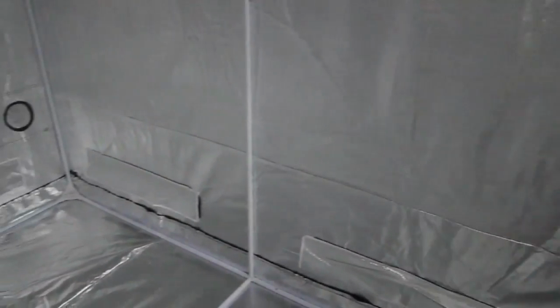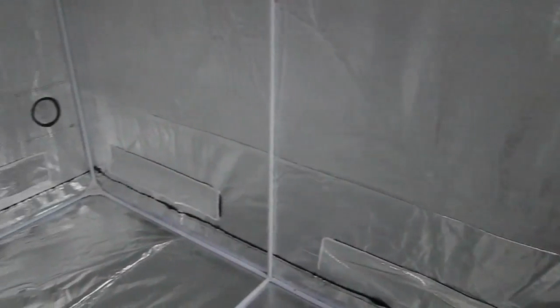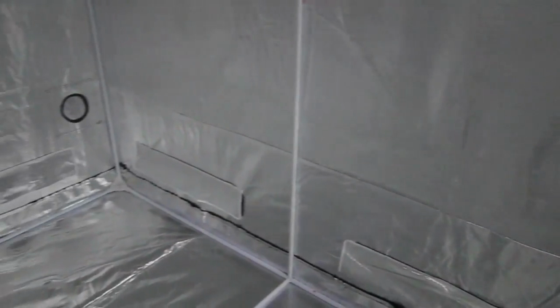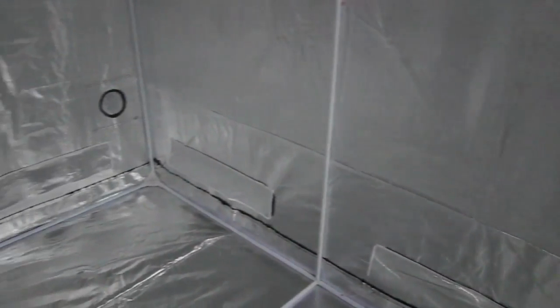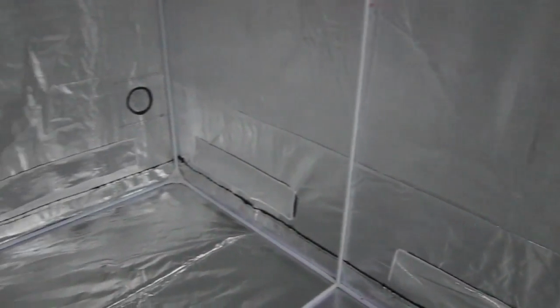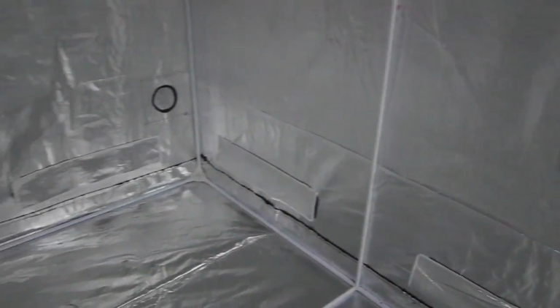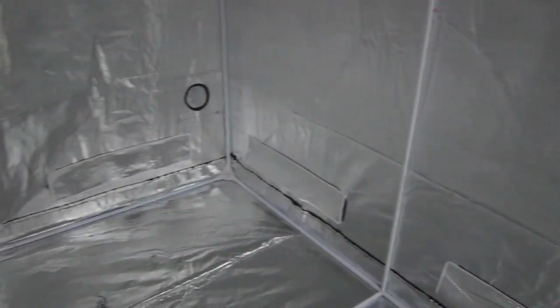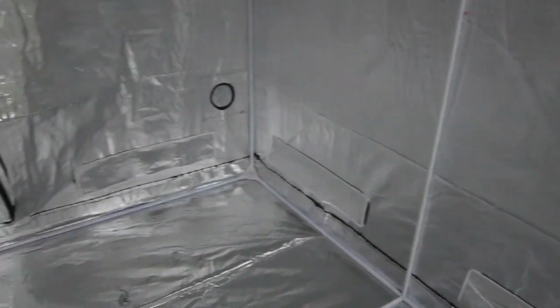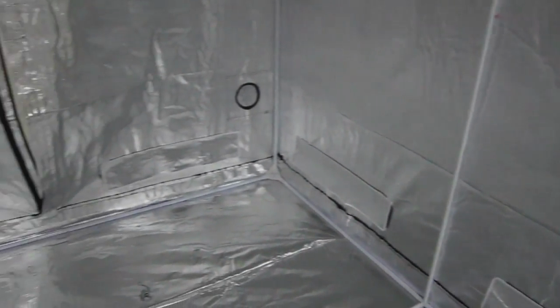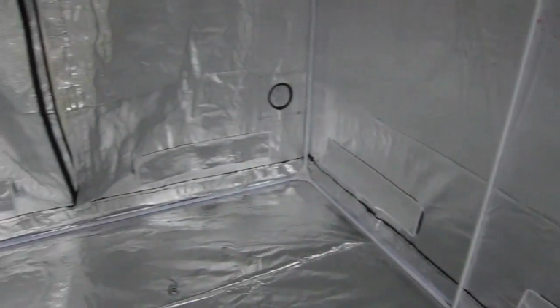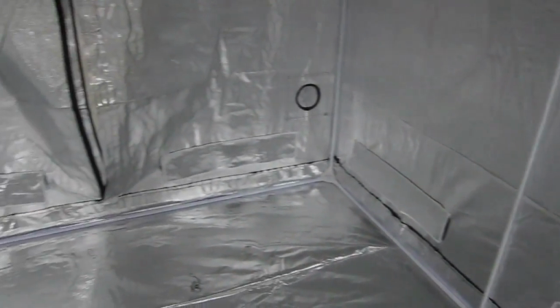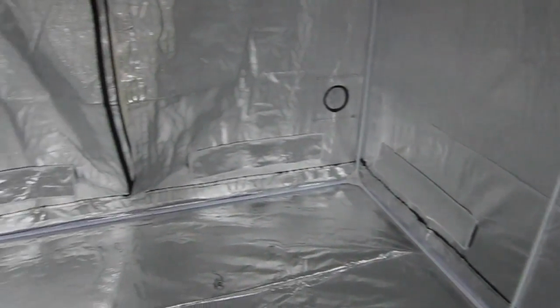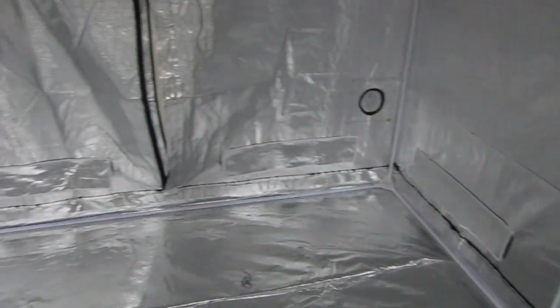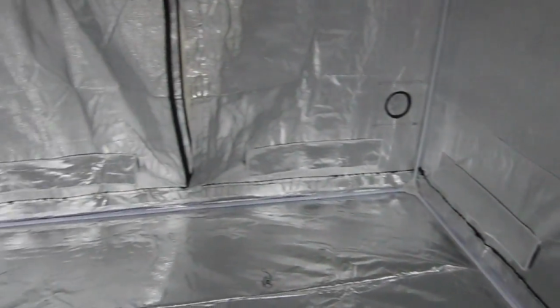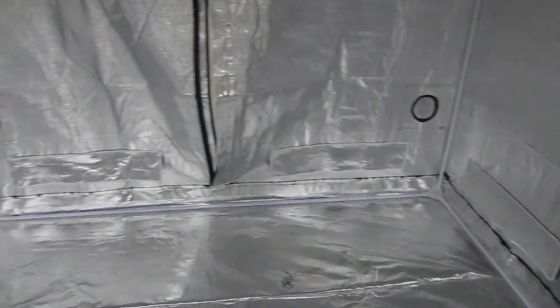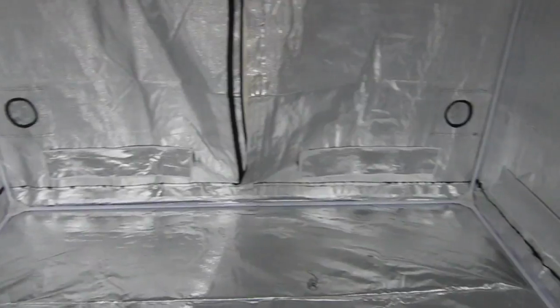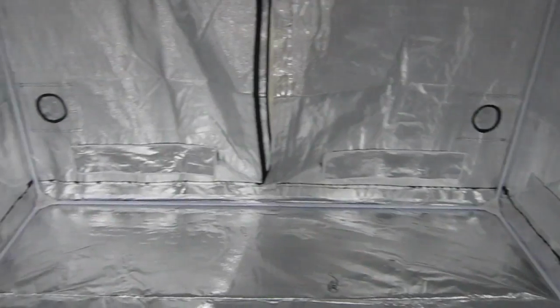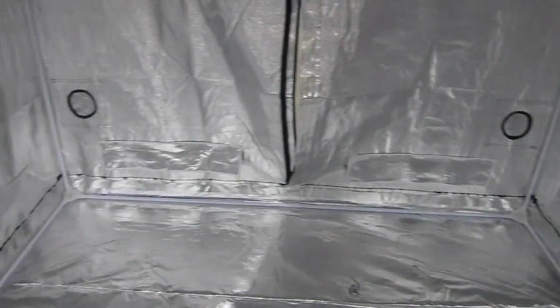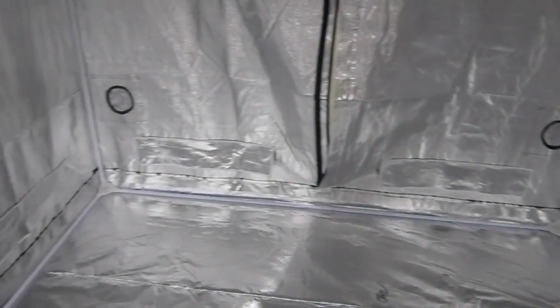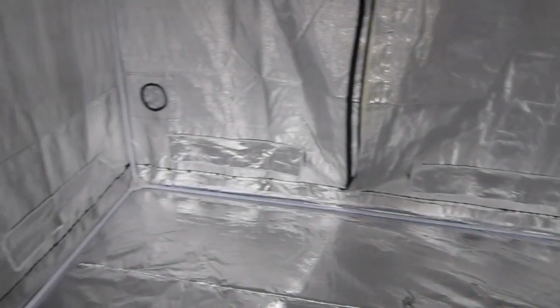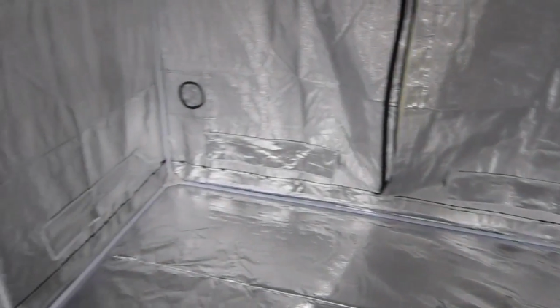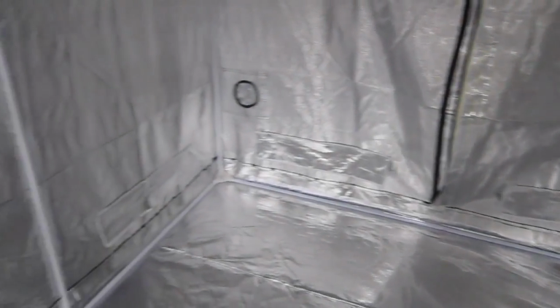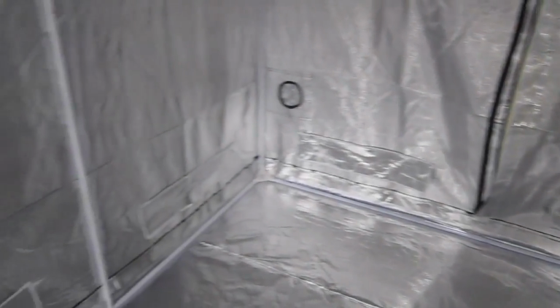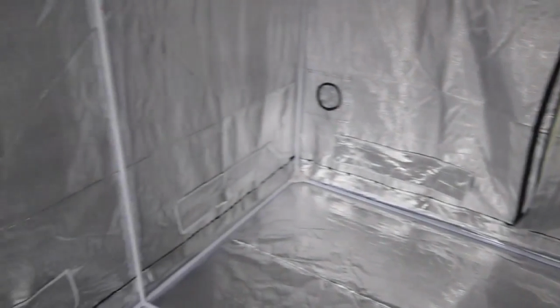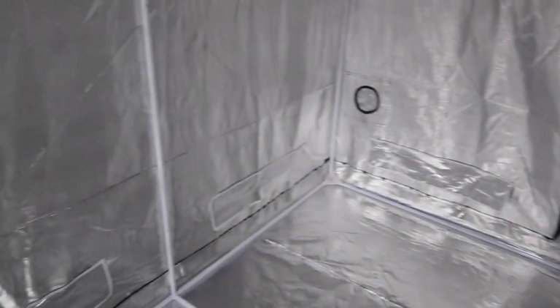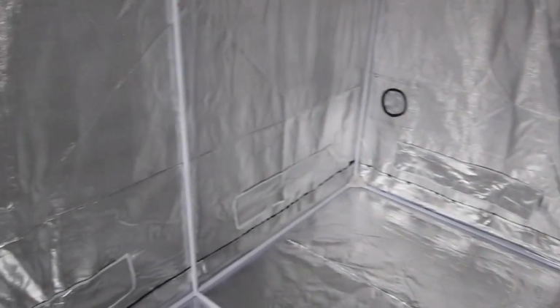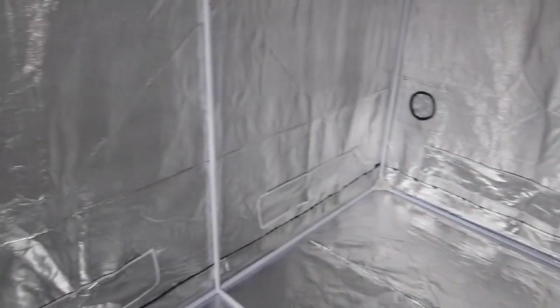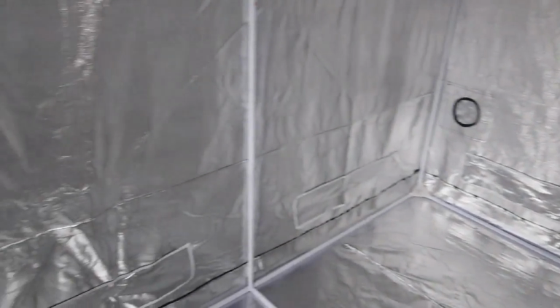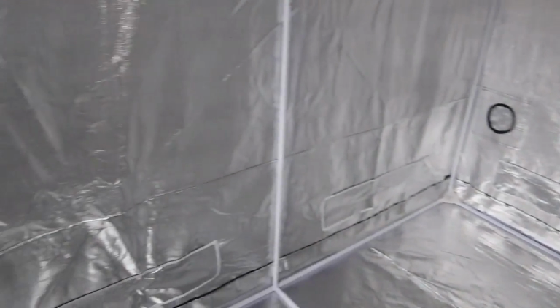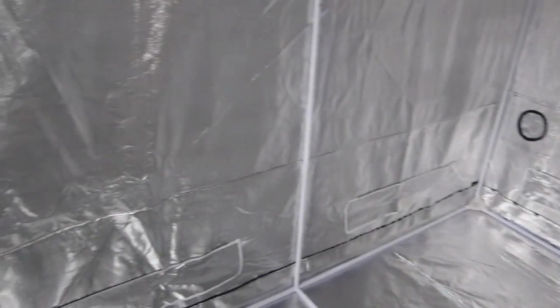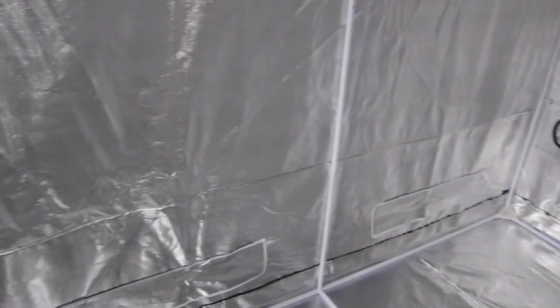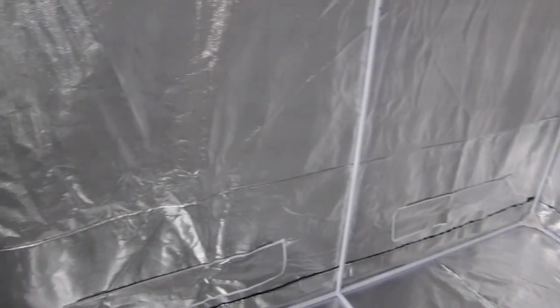On each panel of the grow tent, it includes a pair of free flow air vents located on the lower end of it.